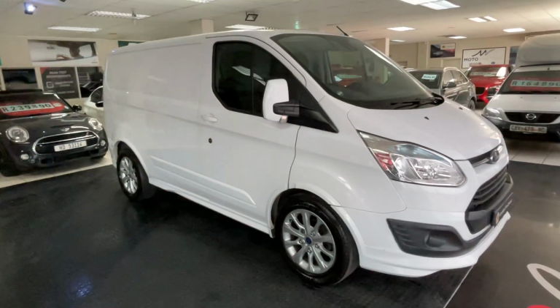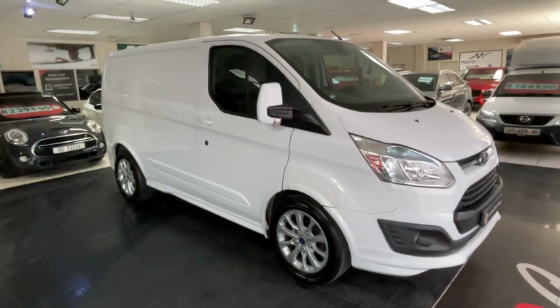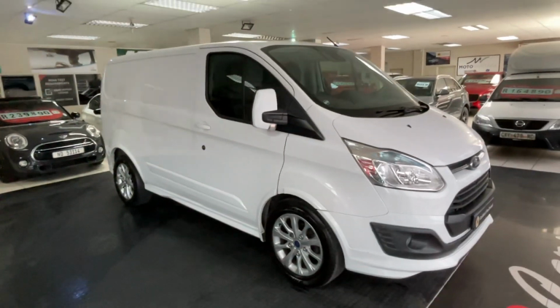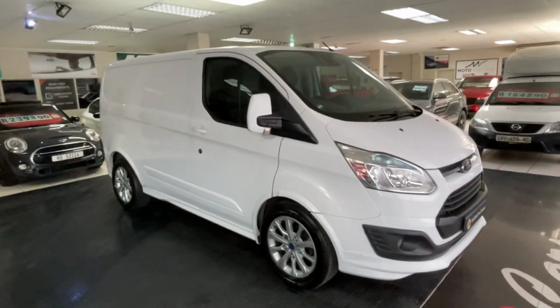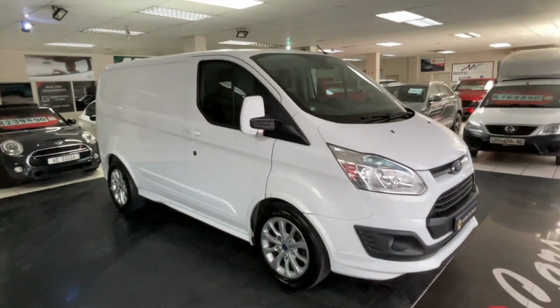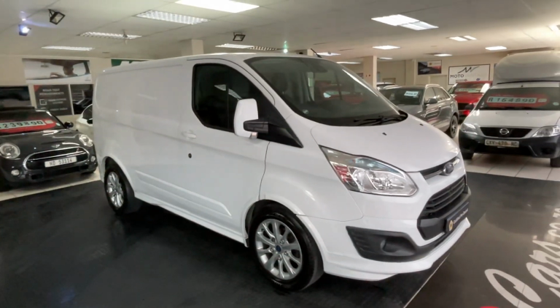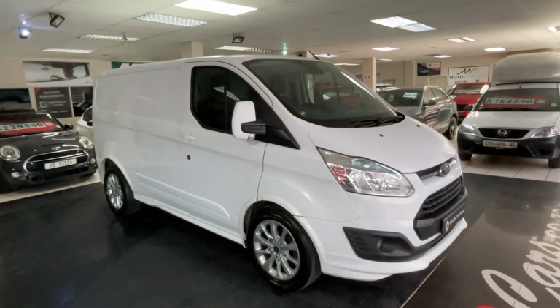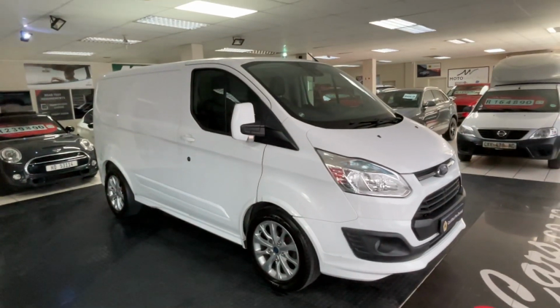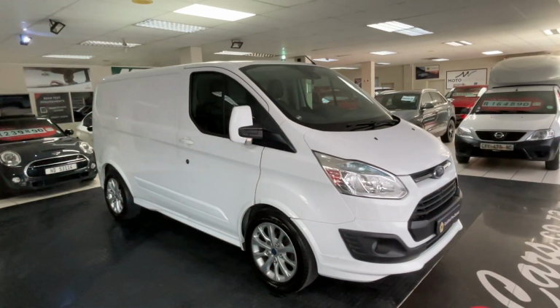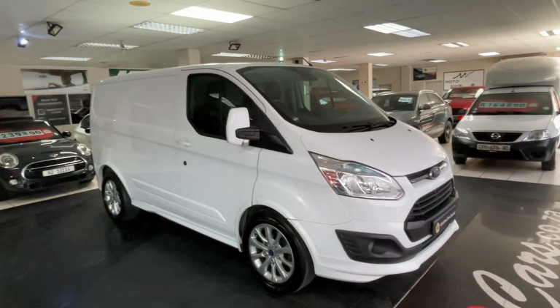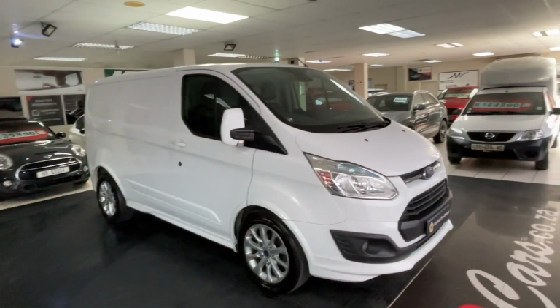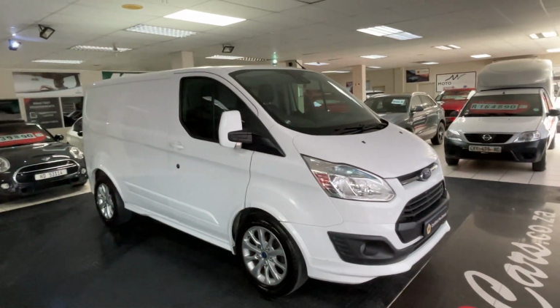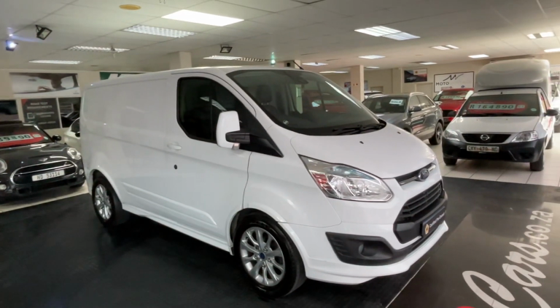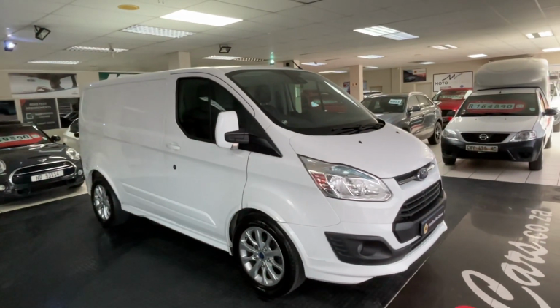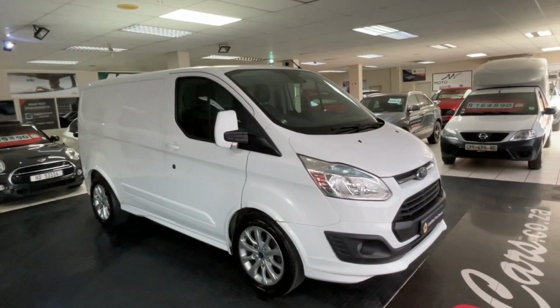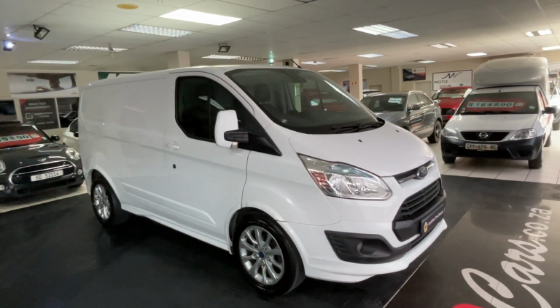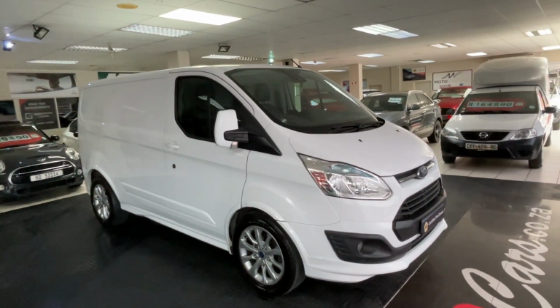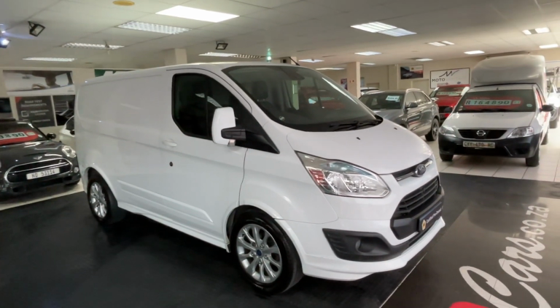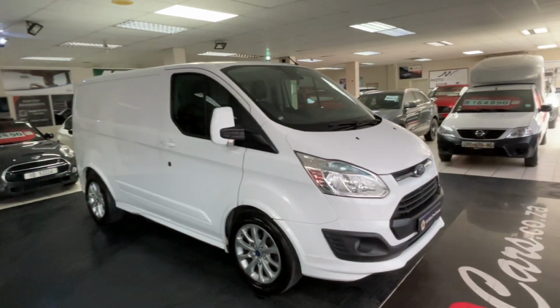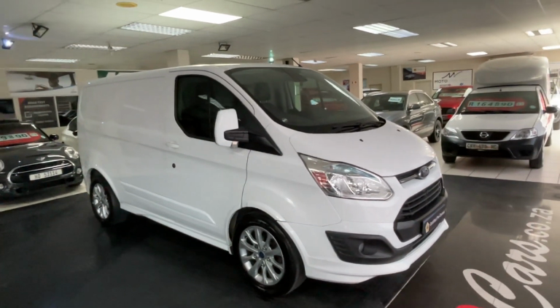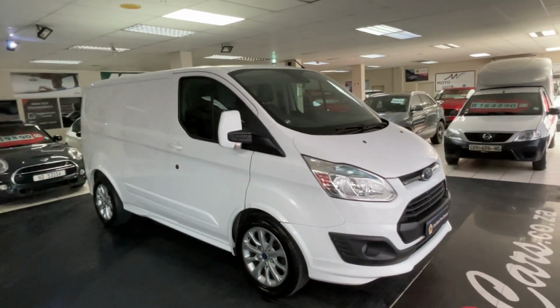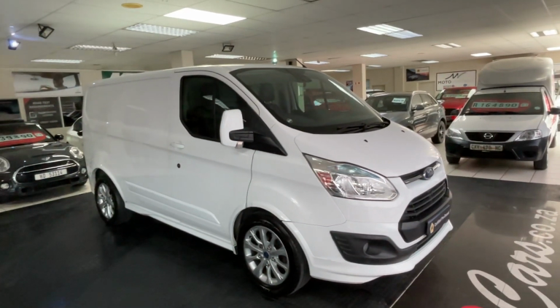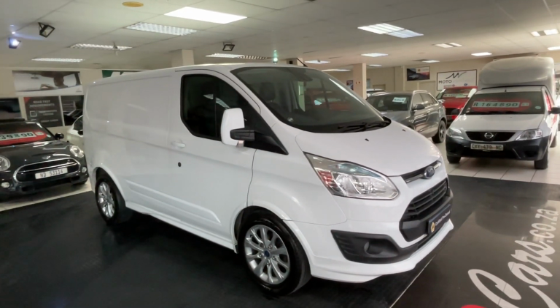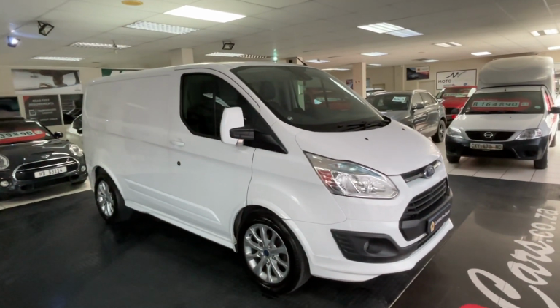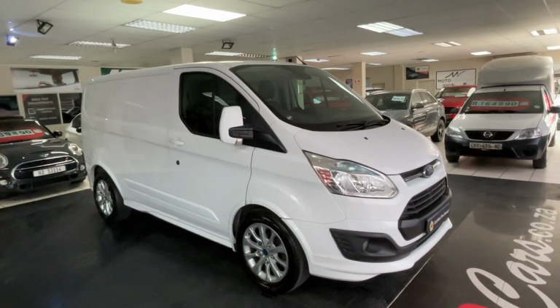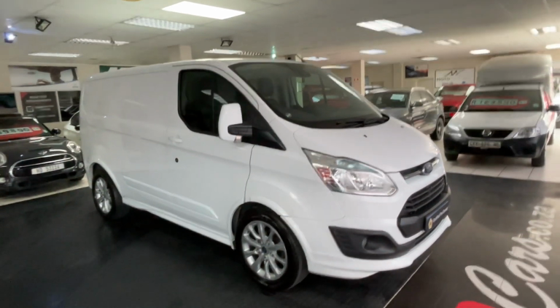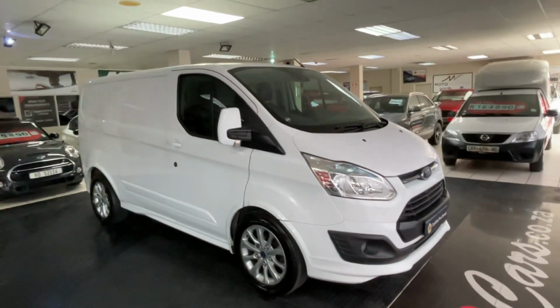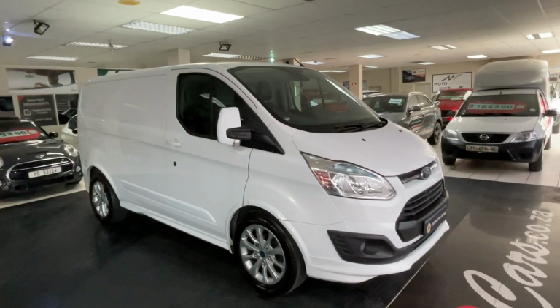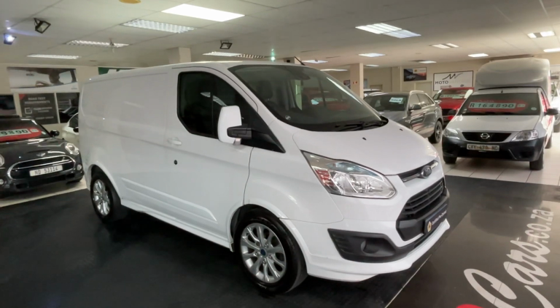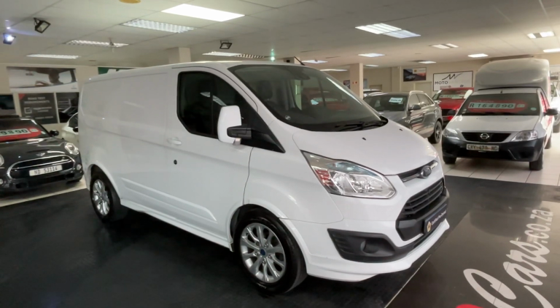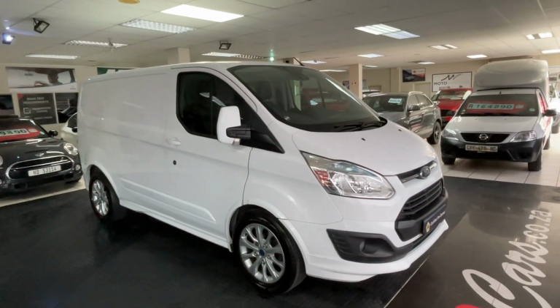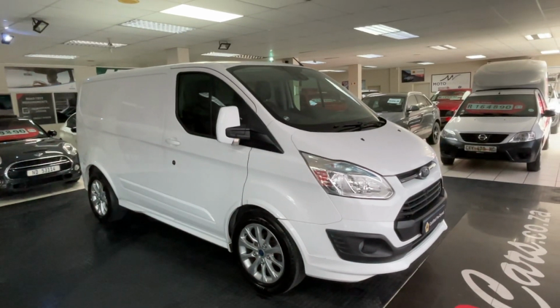For any inquiries, contact Jonathan at EVMA Cars. Thank you.